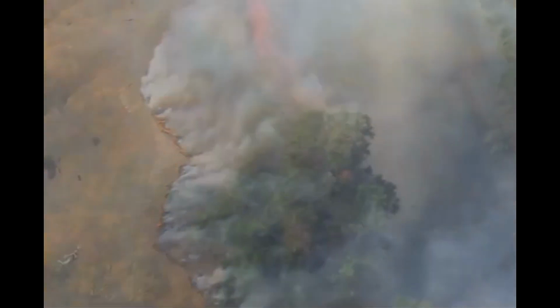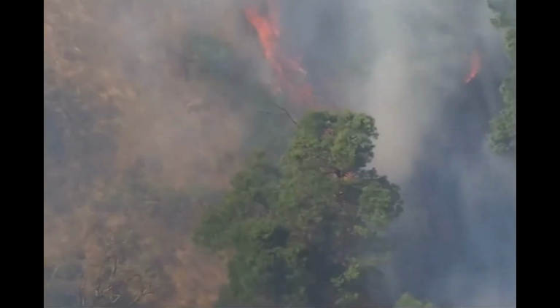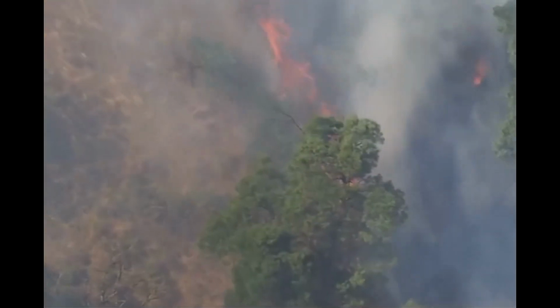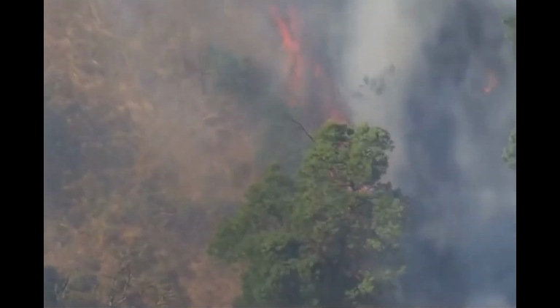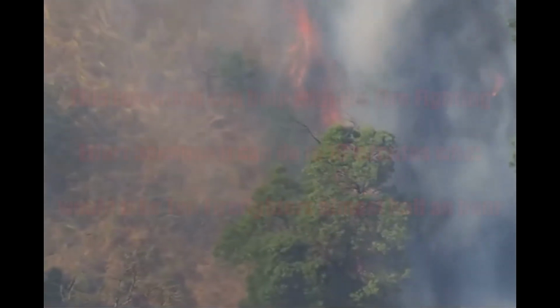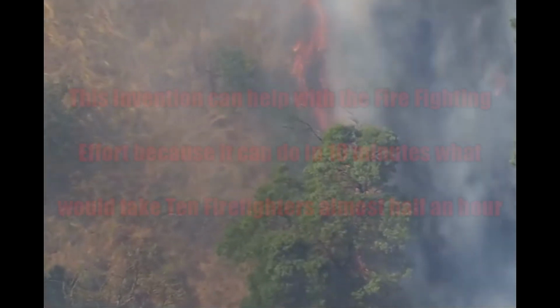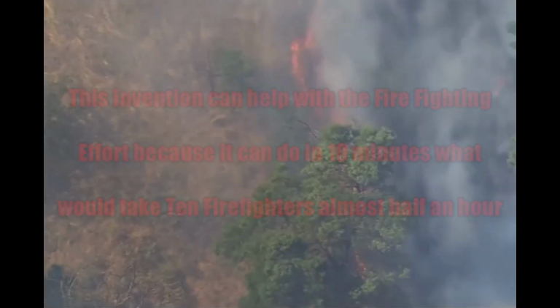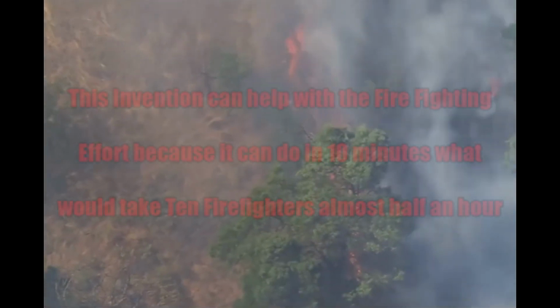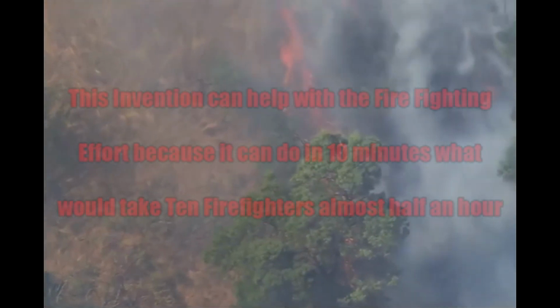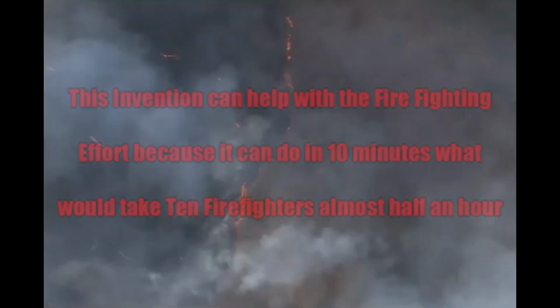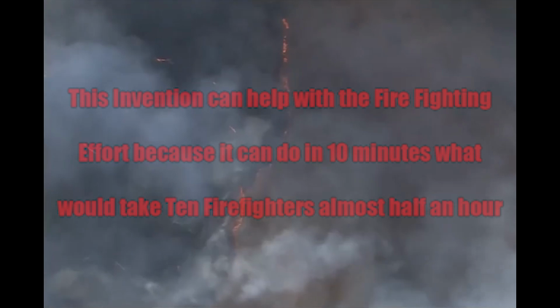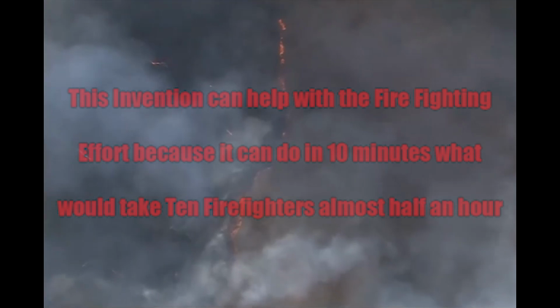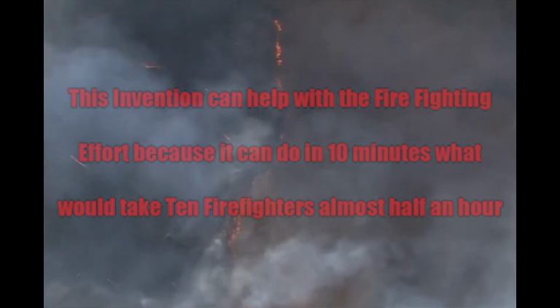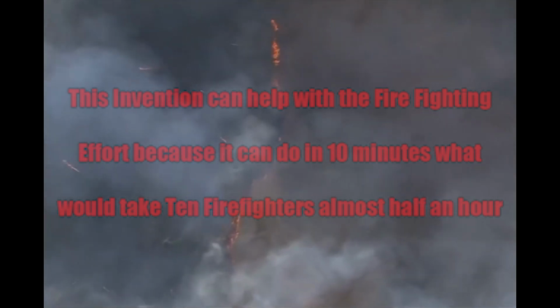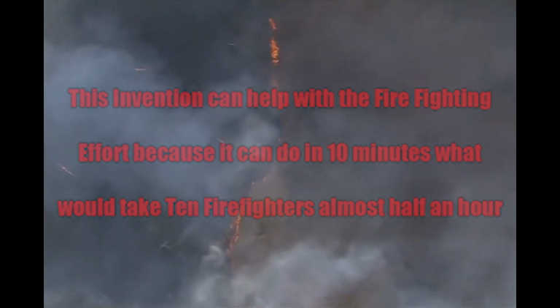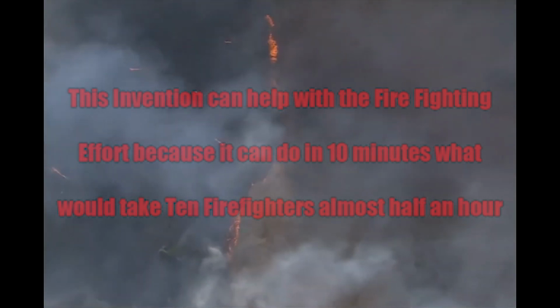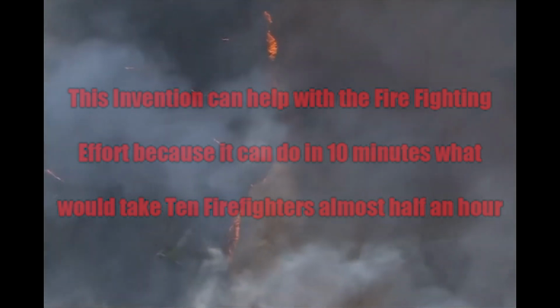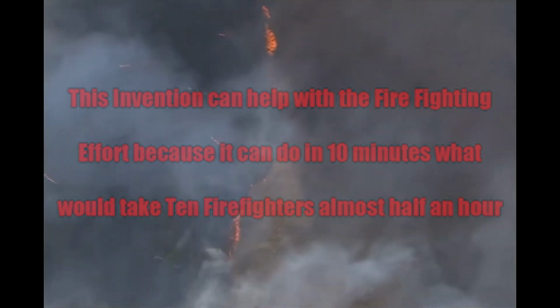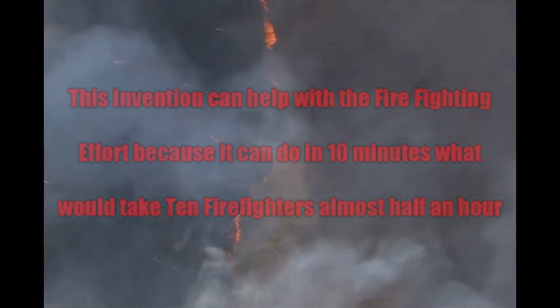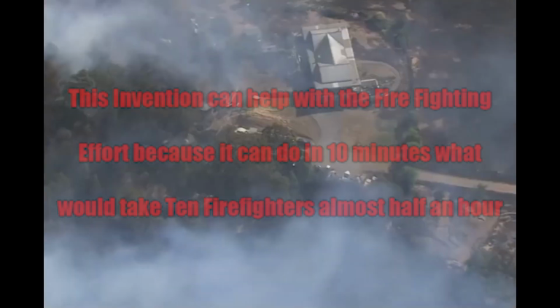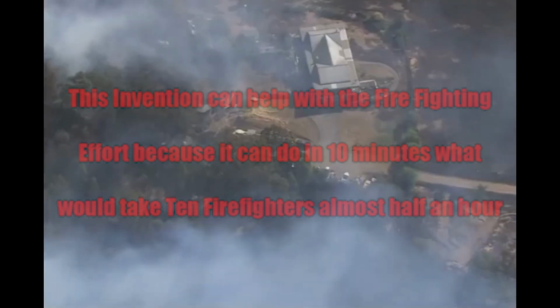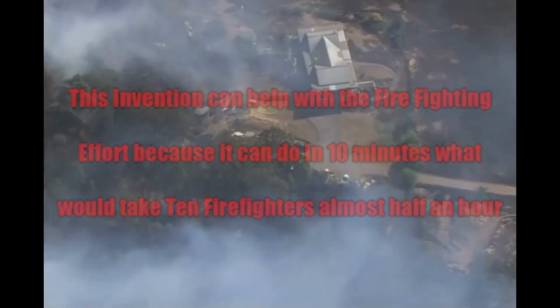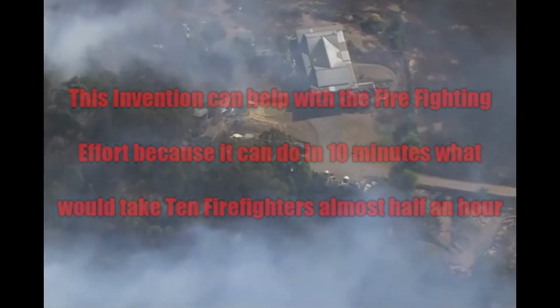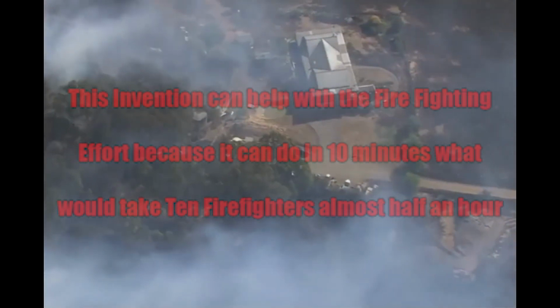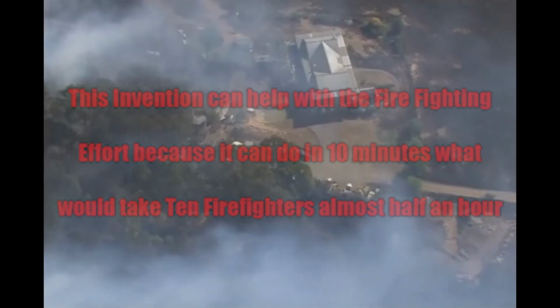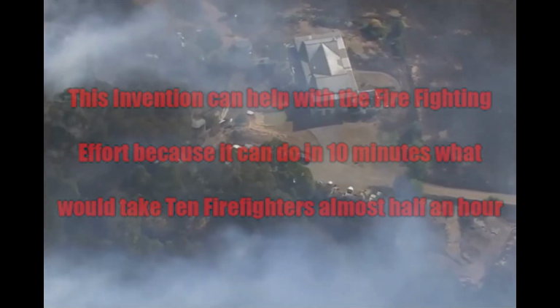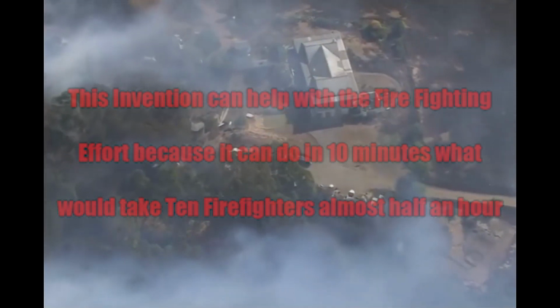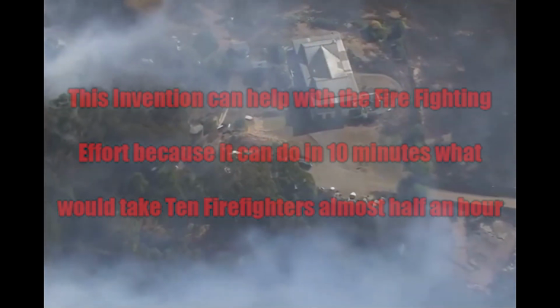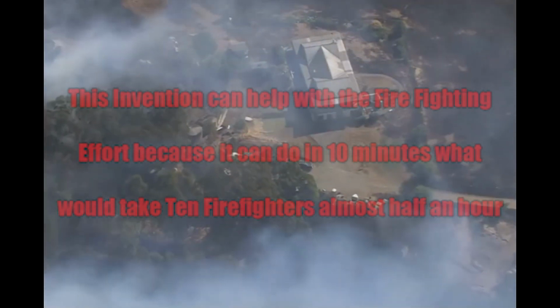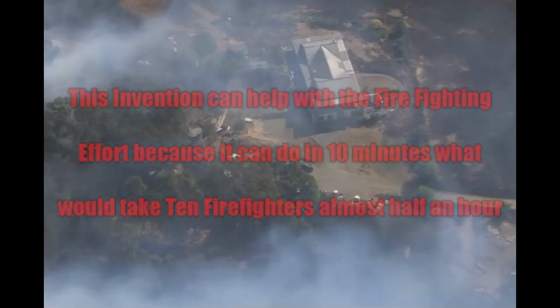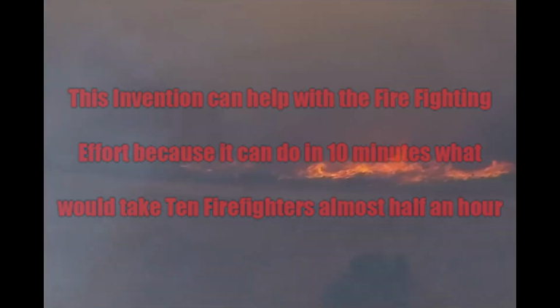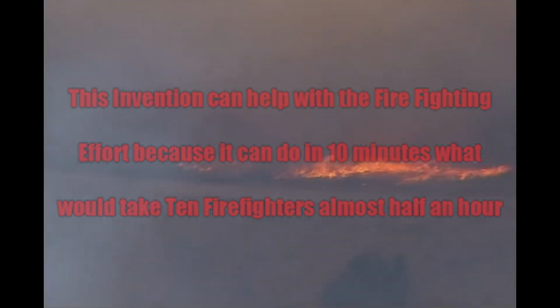This invention can help with the firefighting effort because it can do in 10 minutes what would take 10 firefighters almost half an hour.